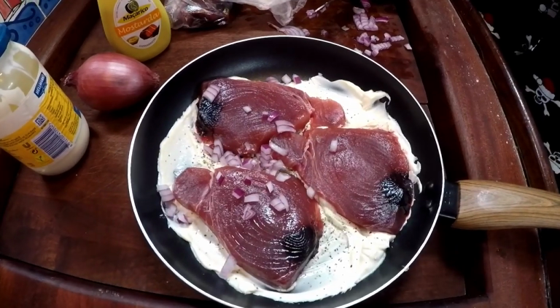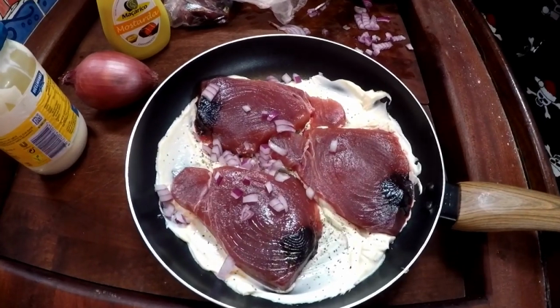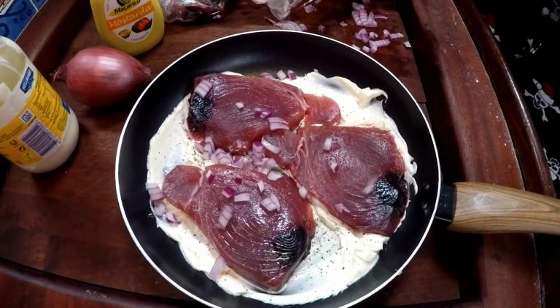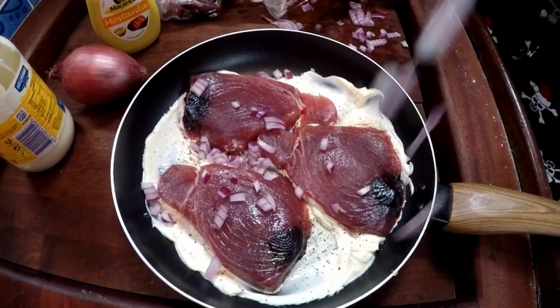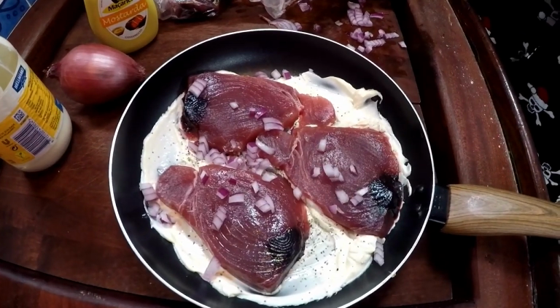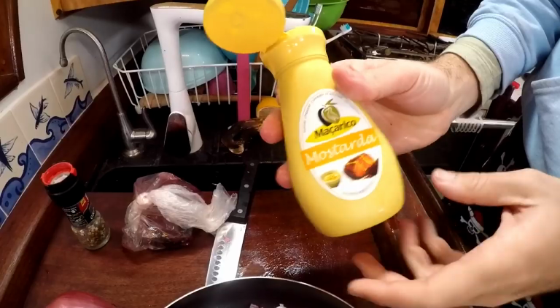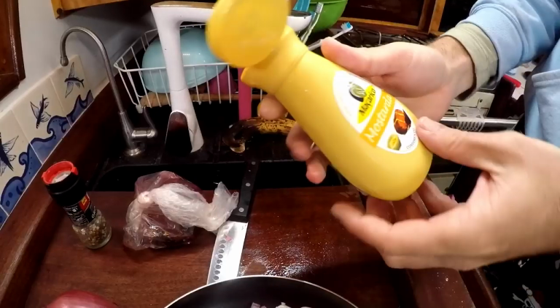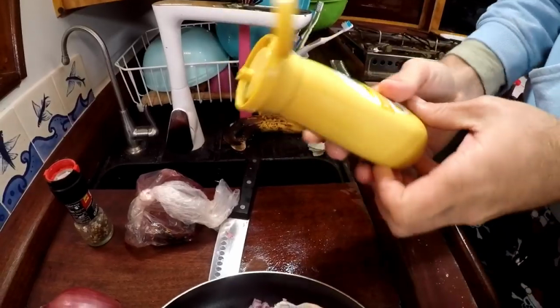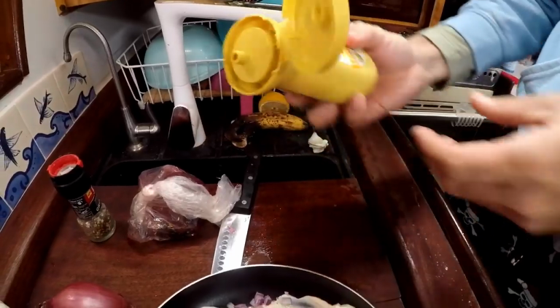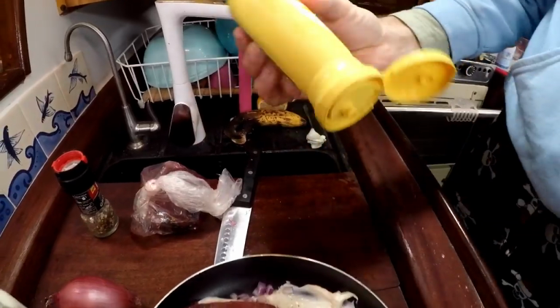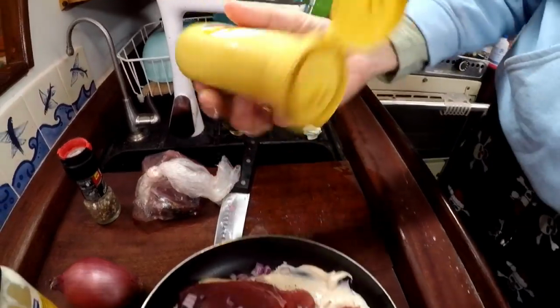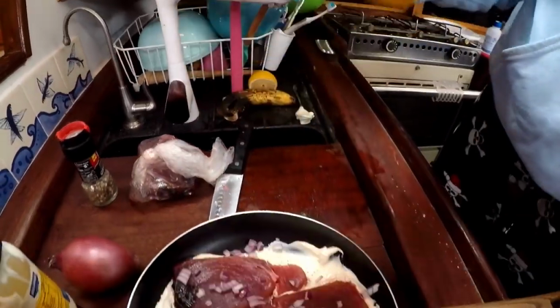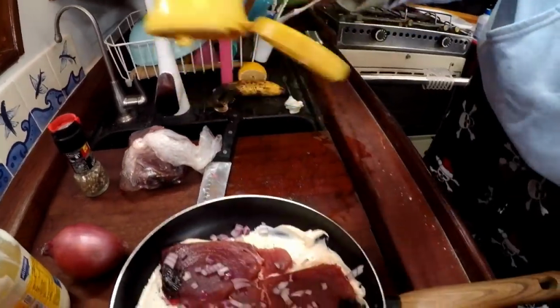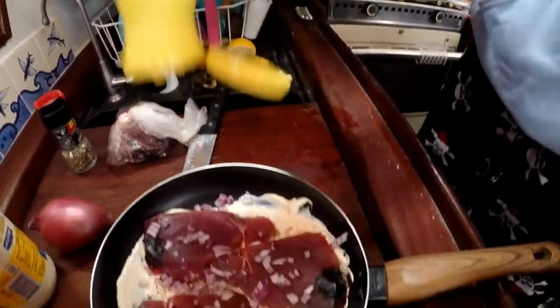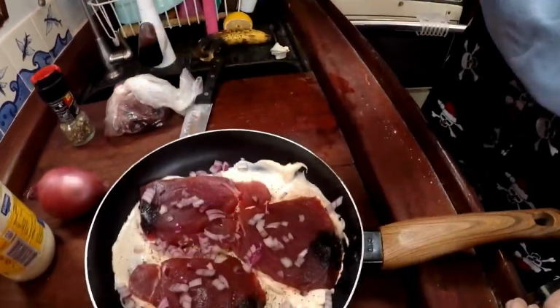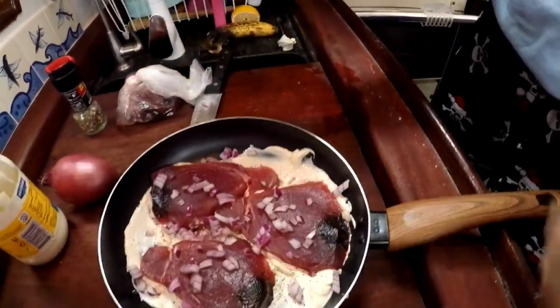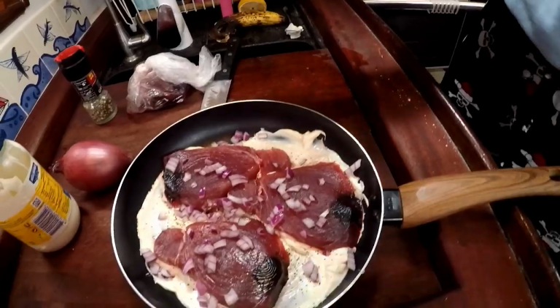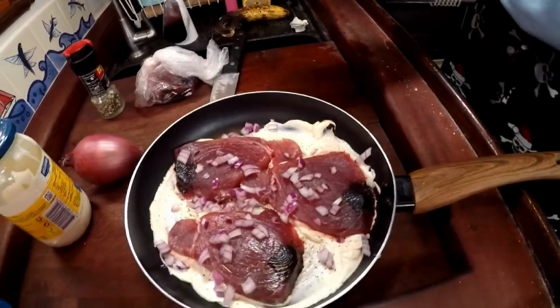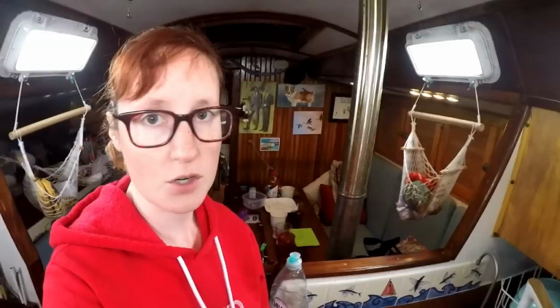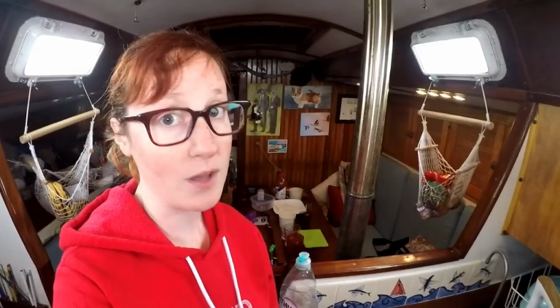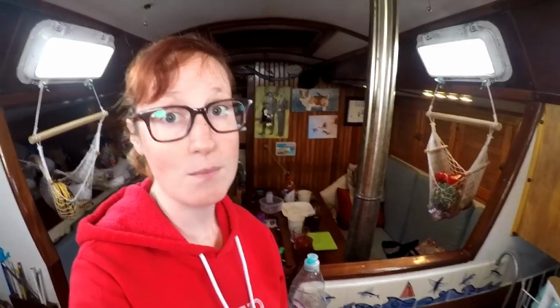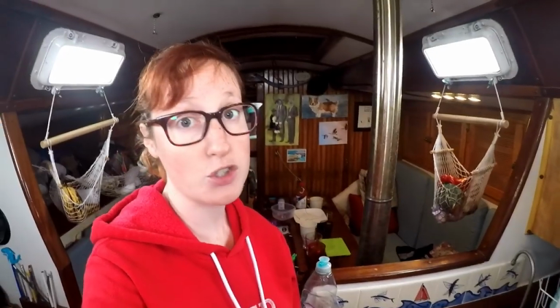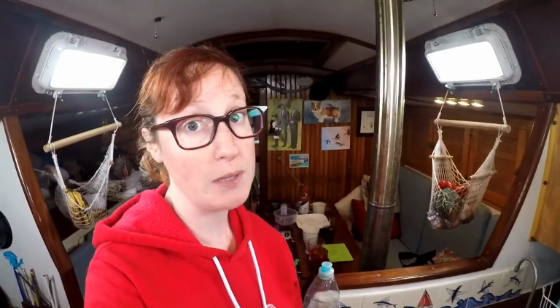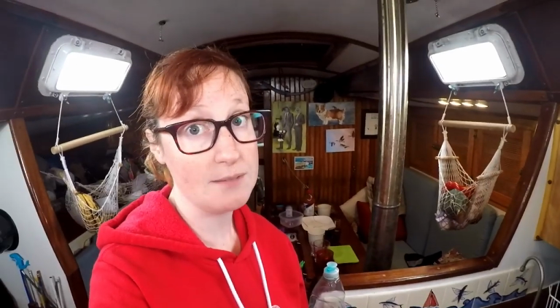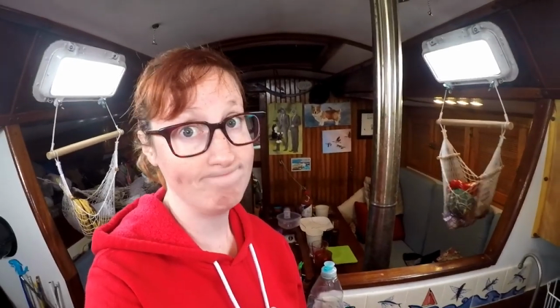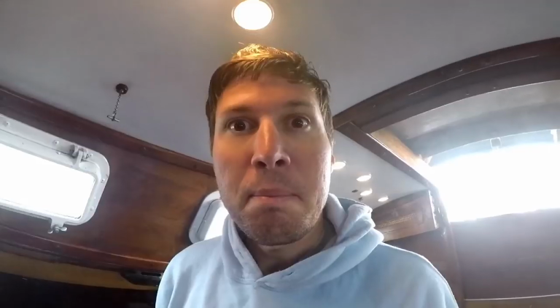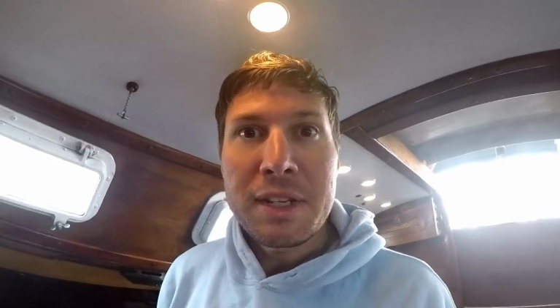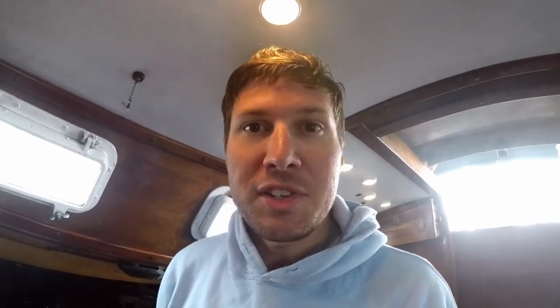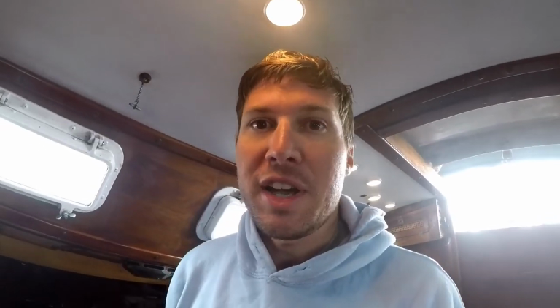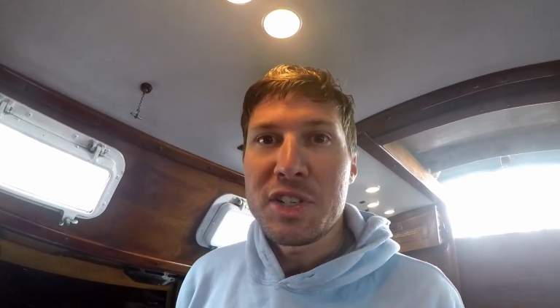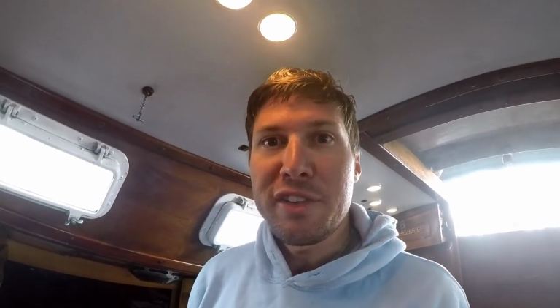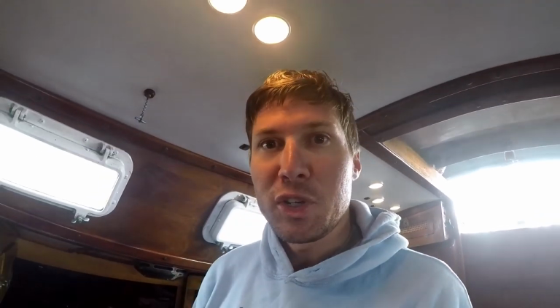The next step is mustard. Make sure you shake it first — Maddie says you've got to shake it first so you don't get that watery mustard liquid.